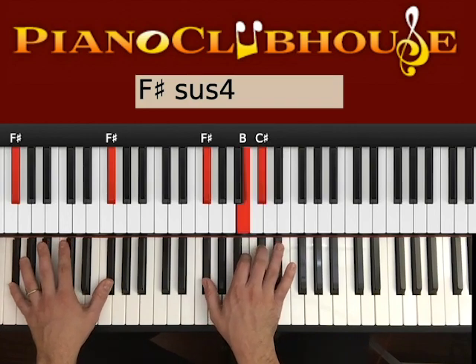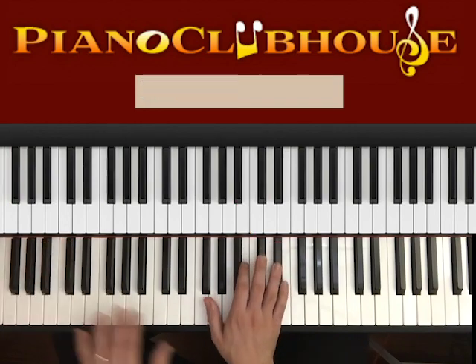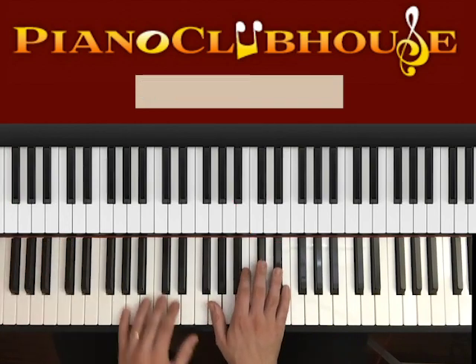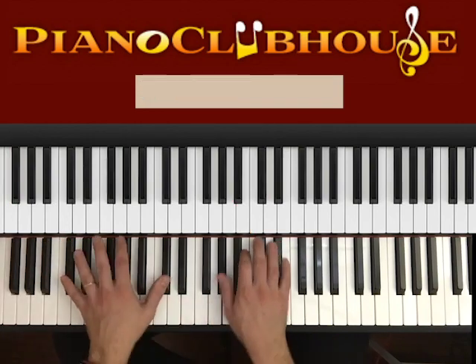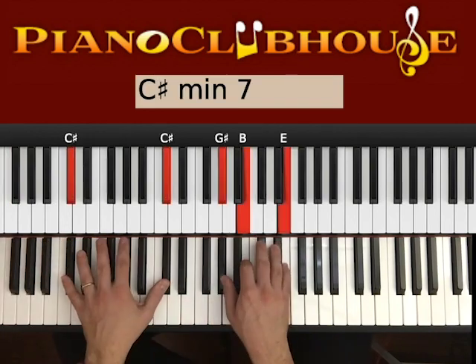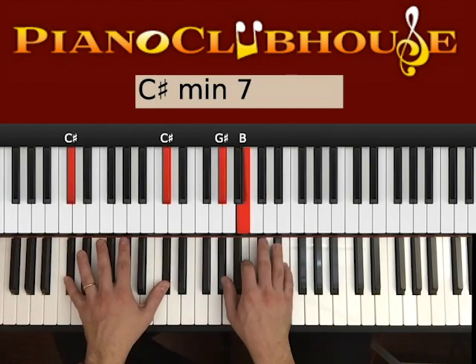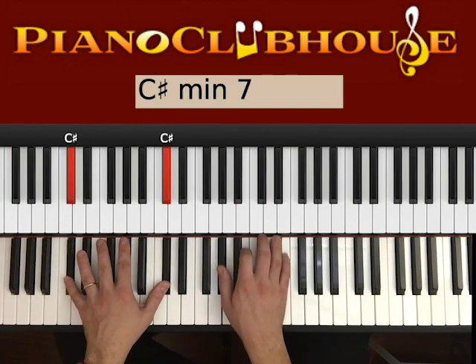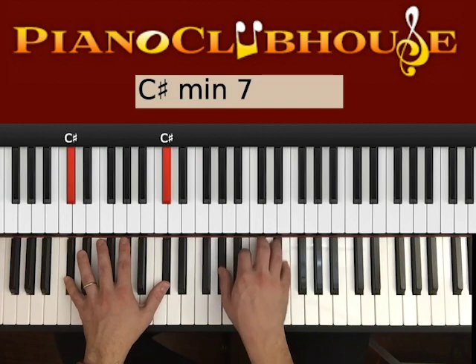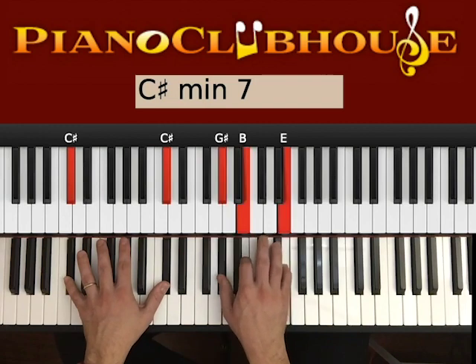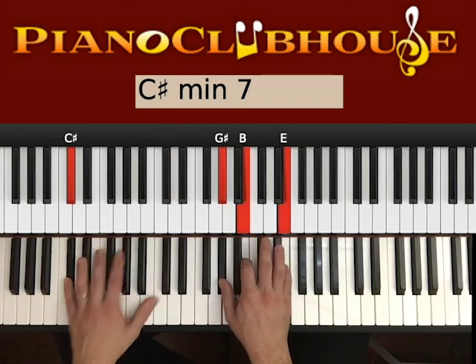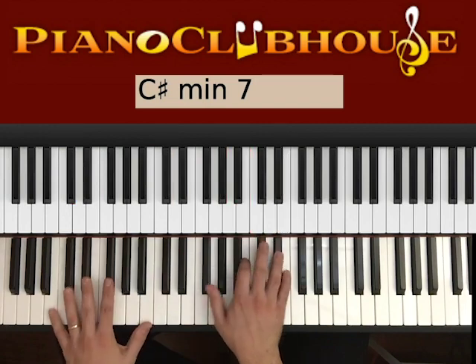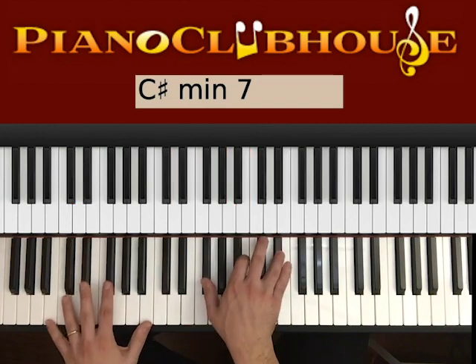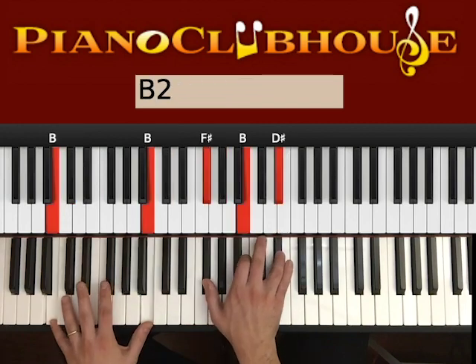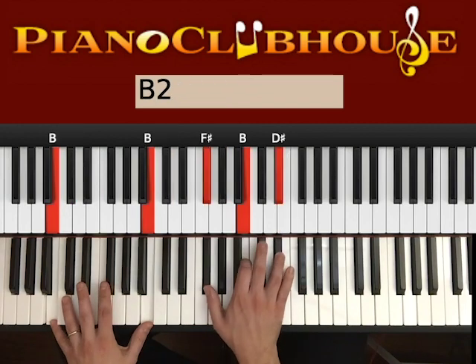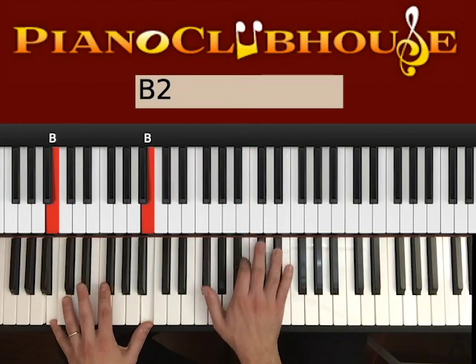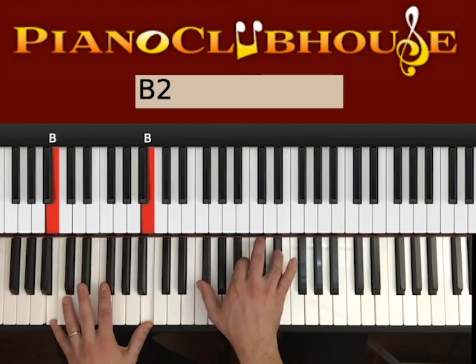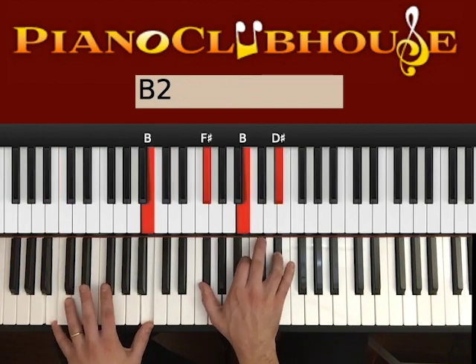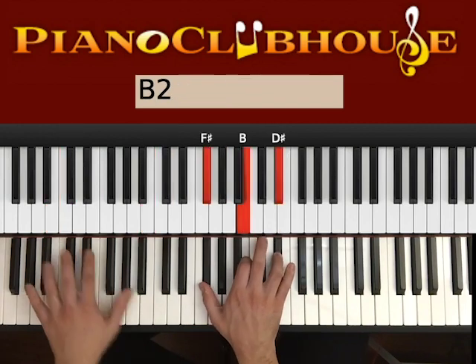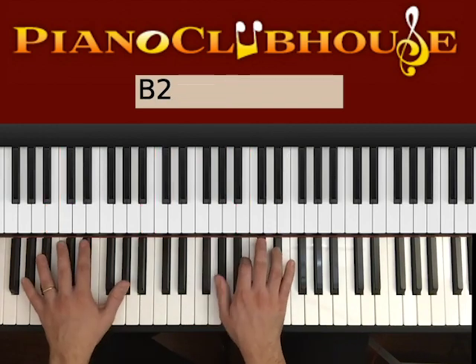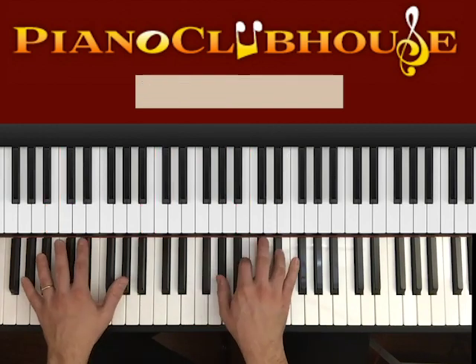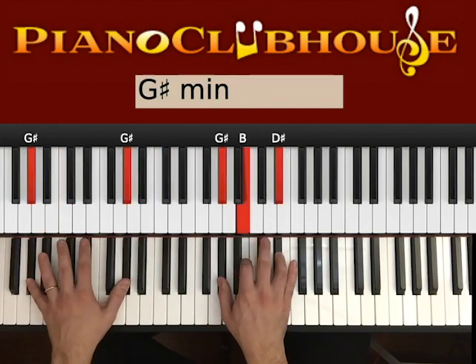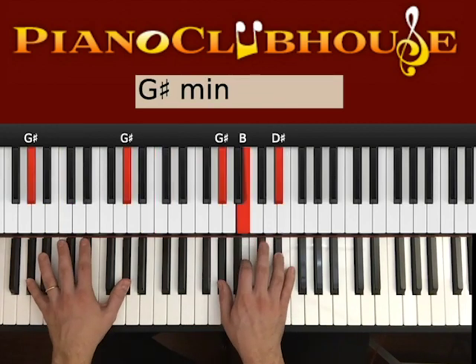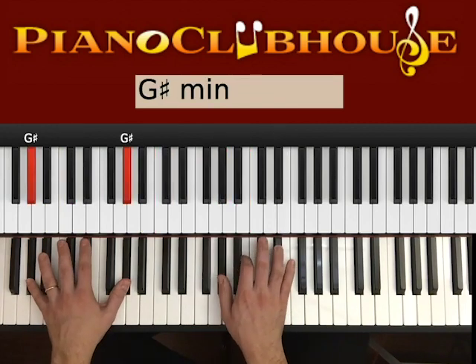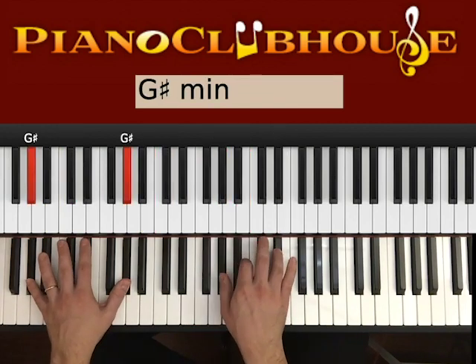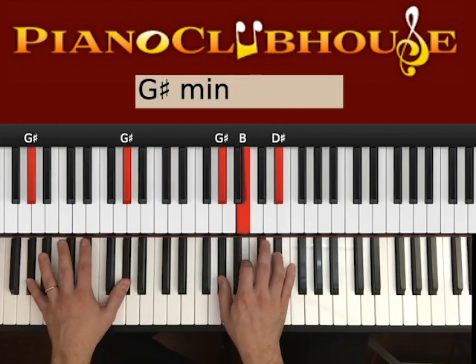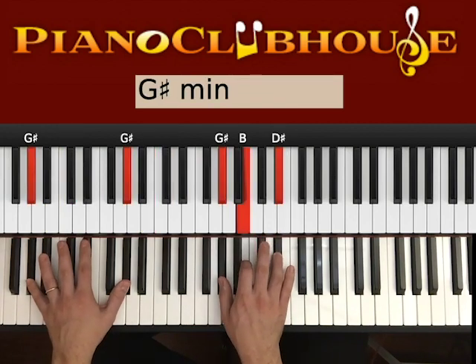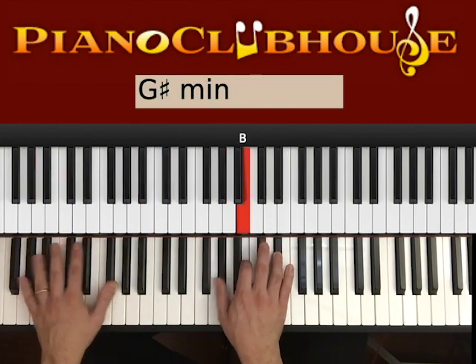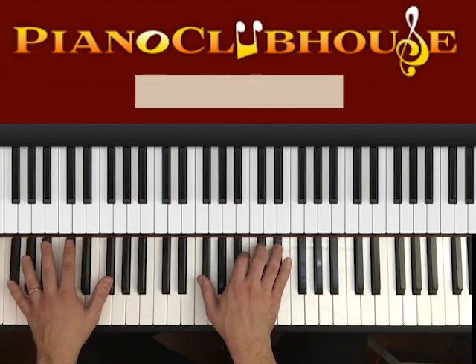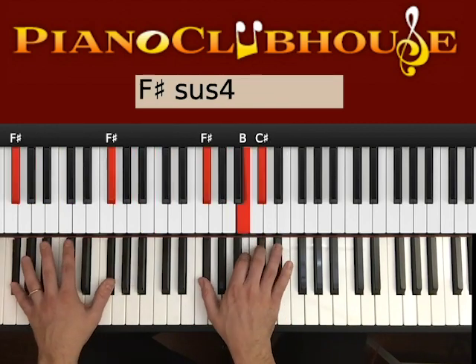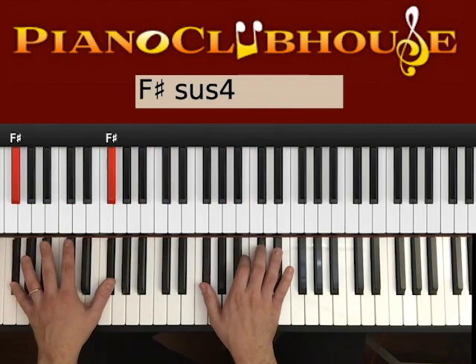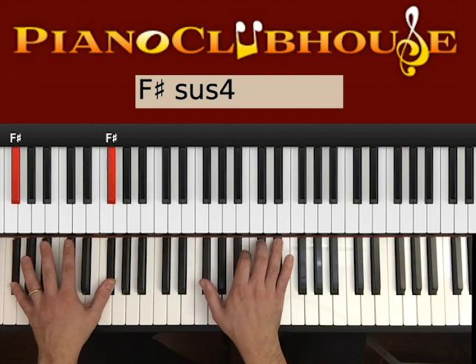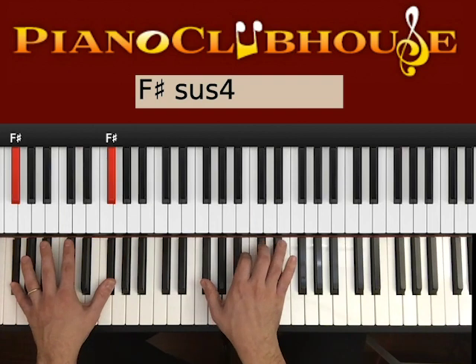Okay, one more time: C# — 2, B — 2, G# — 2, F# — 2.